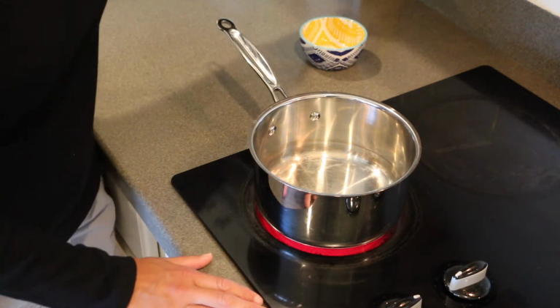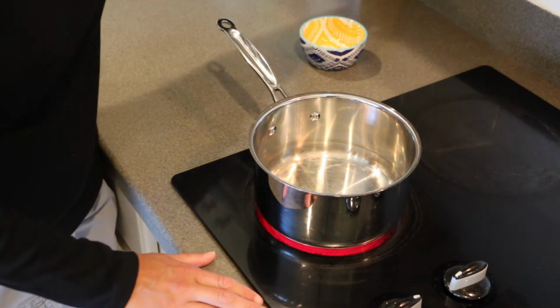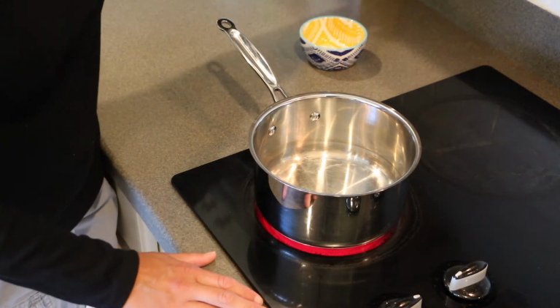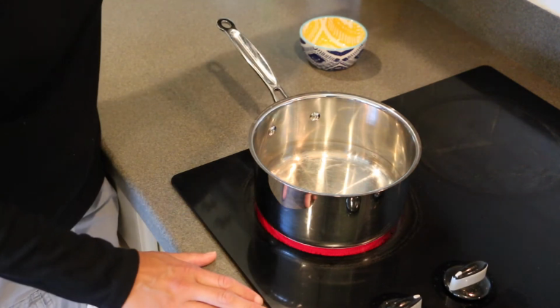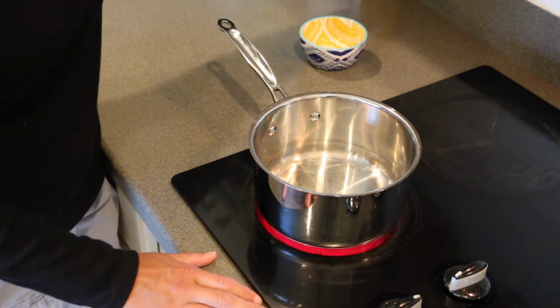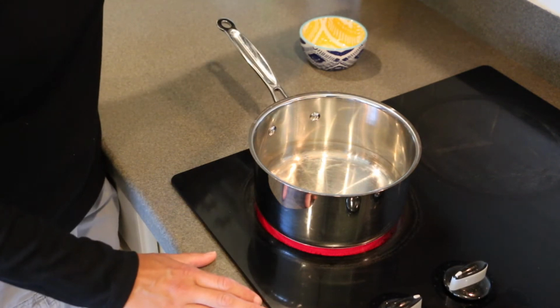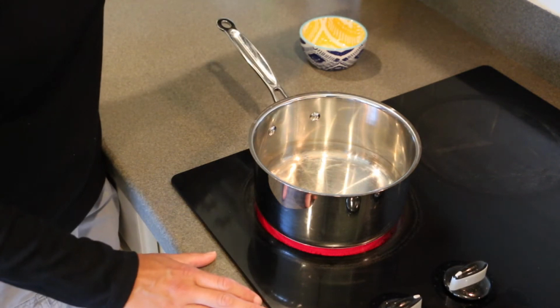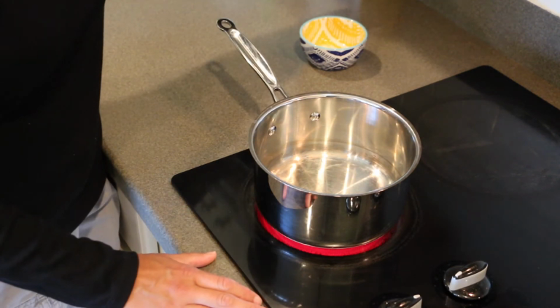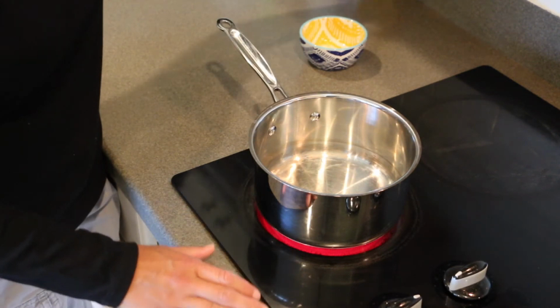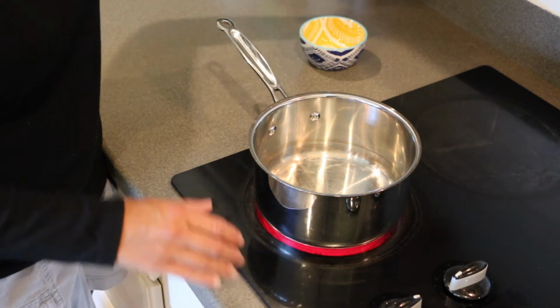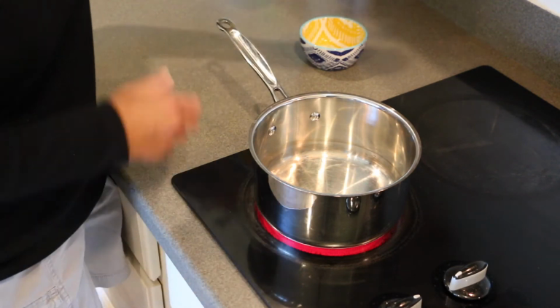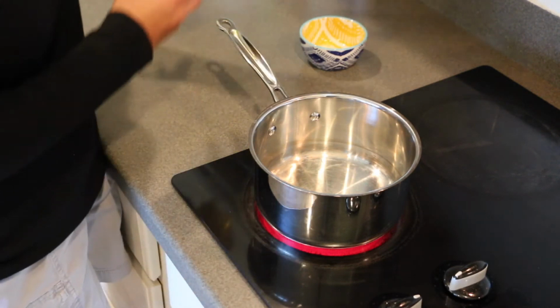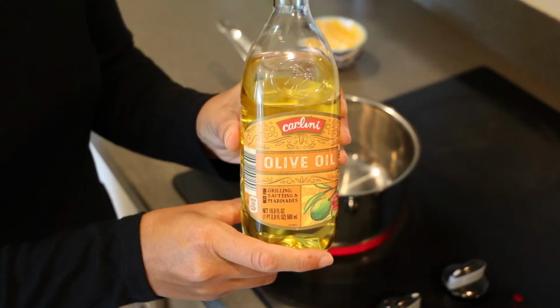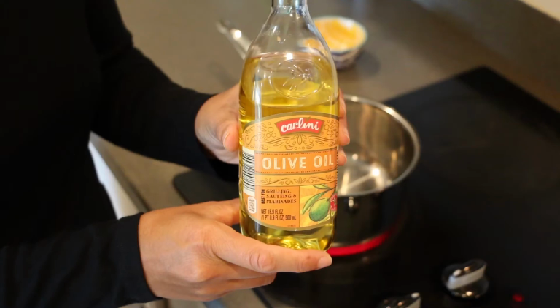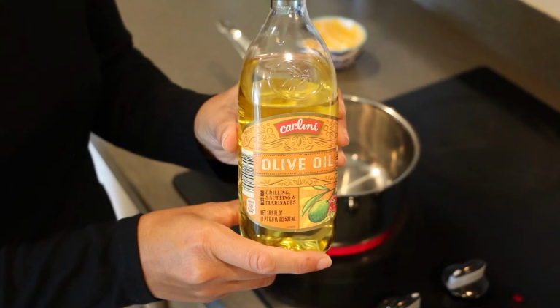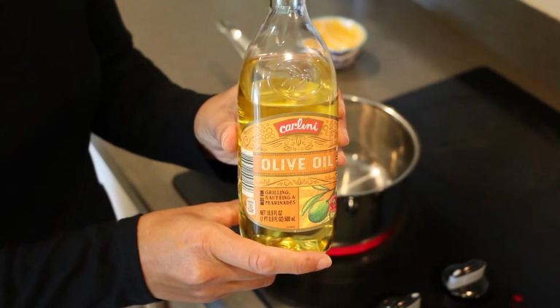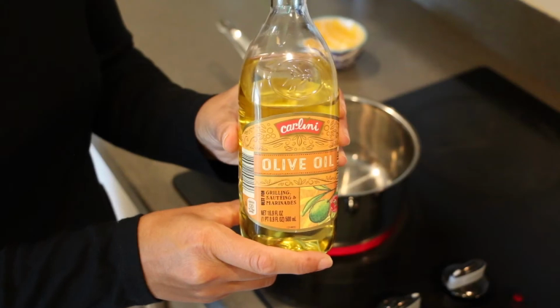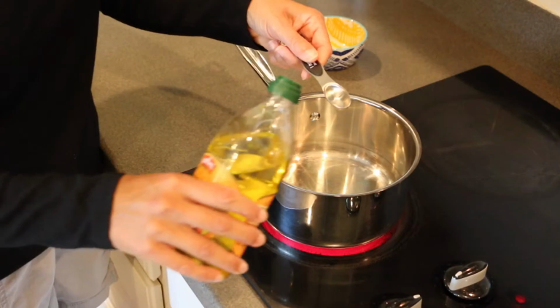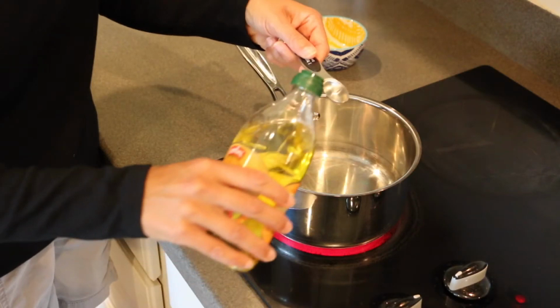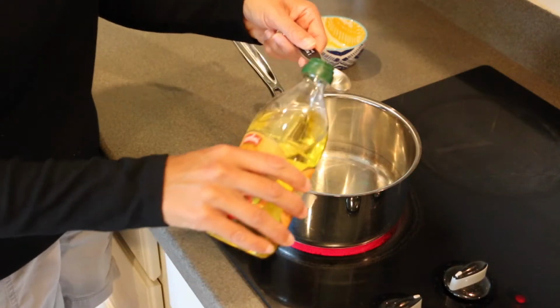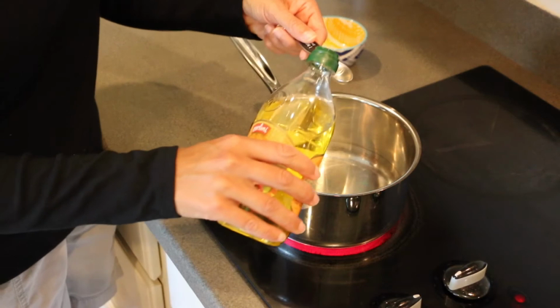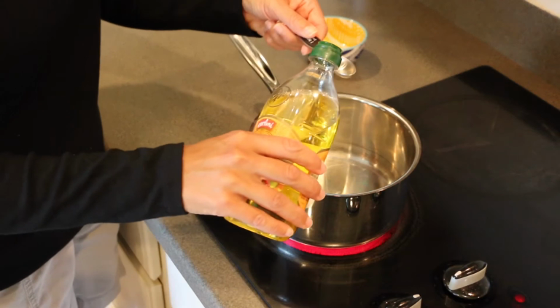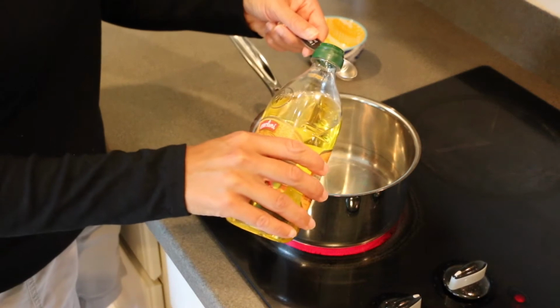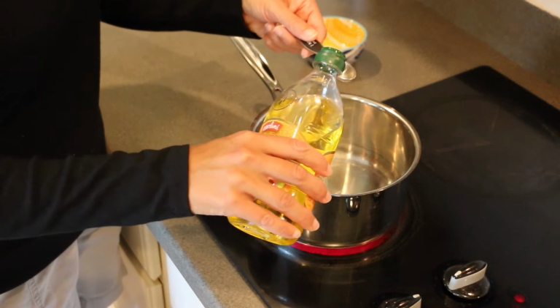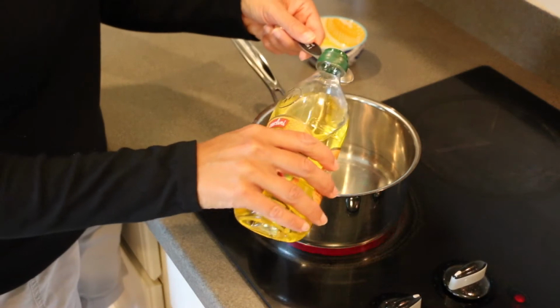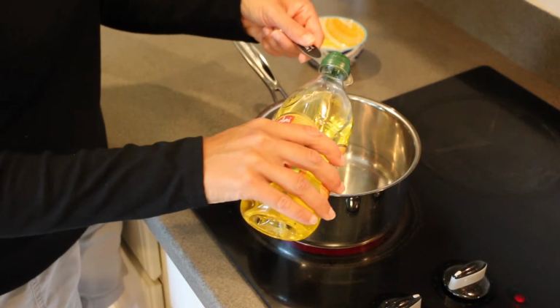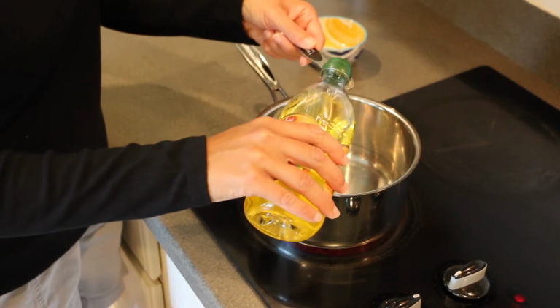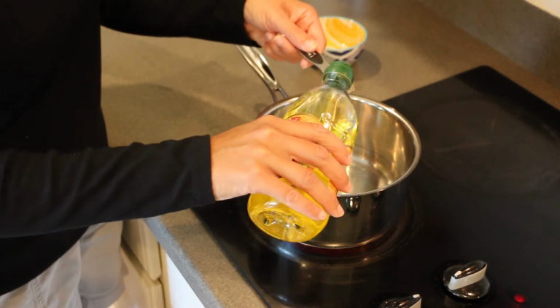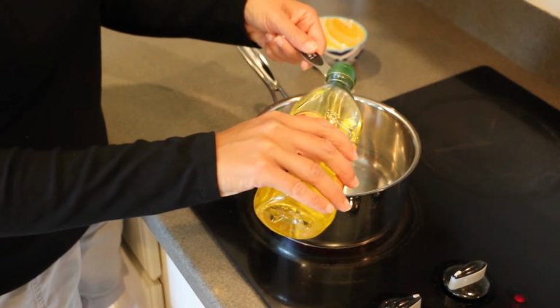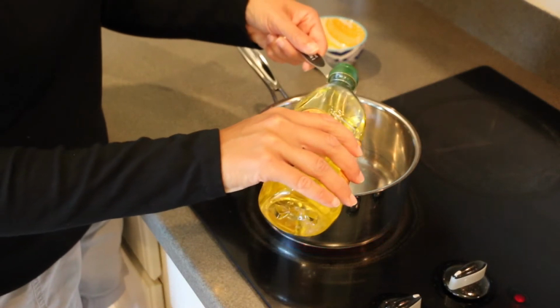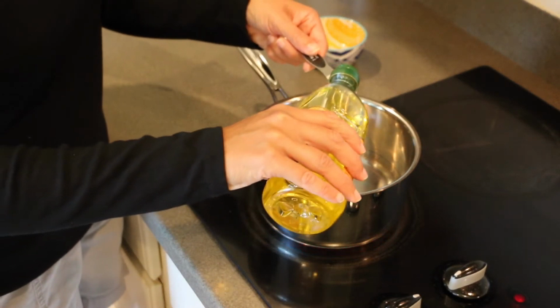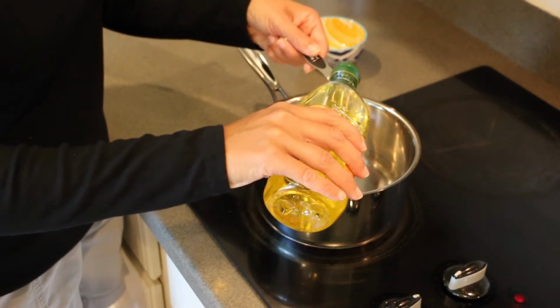The first thing you want to do is get a medium-sized saucepan and heat it on medium. You're just going to add one teaspoon of olive oil to the bottom of your pan.